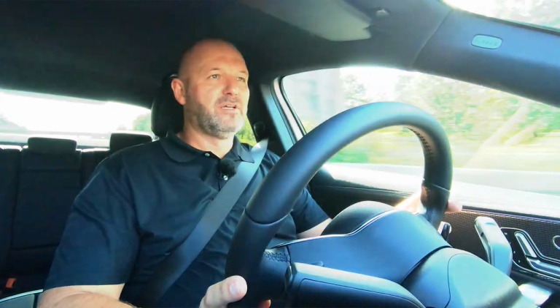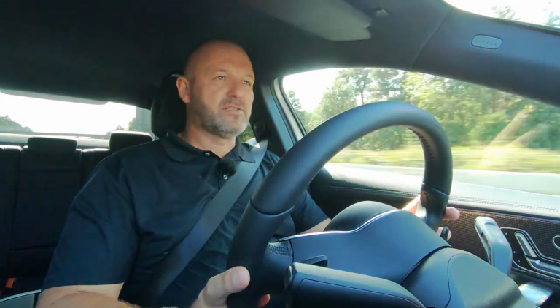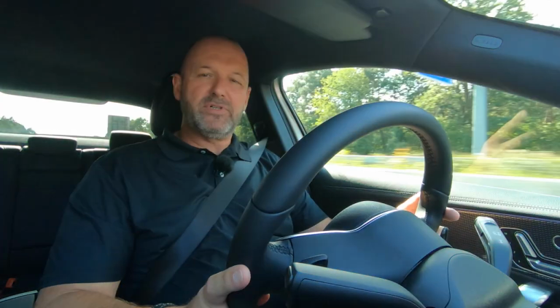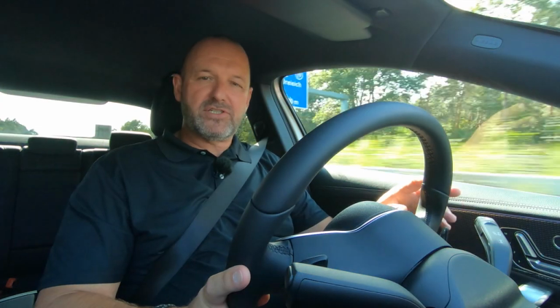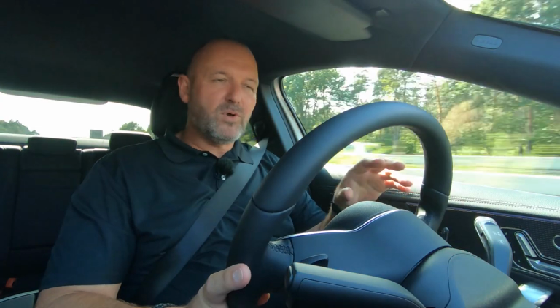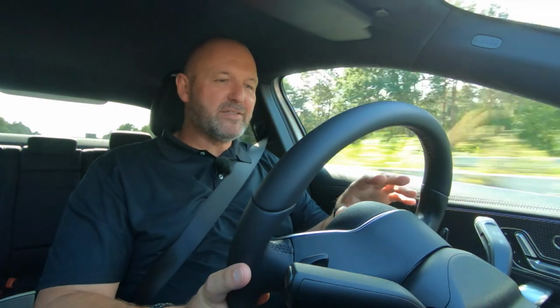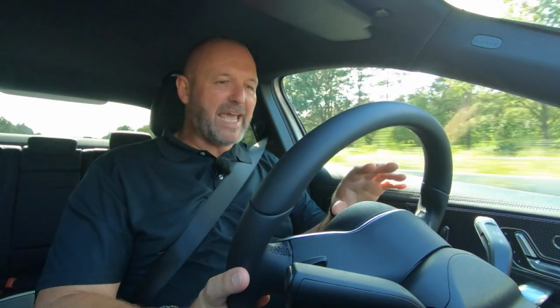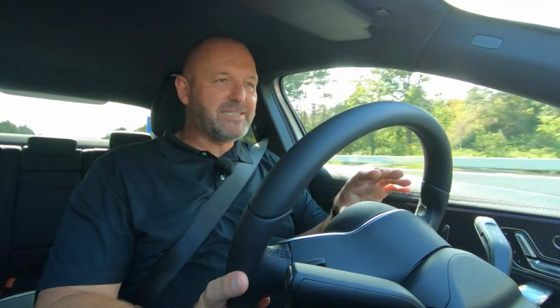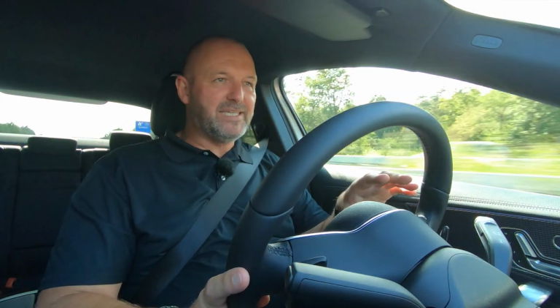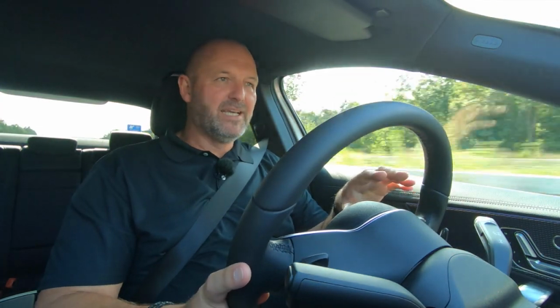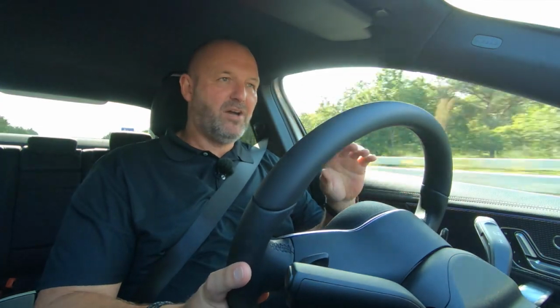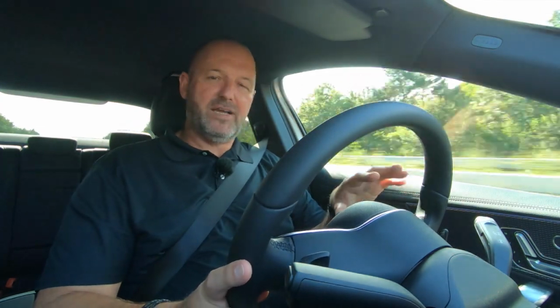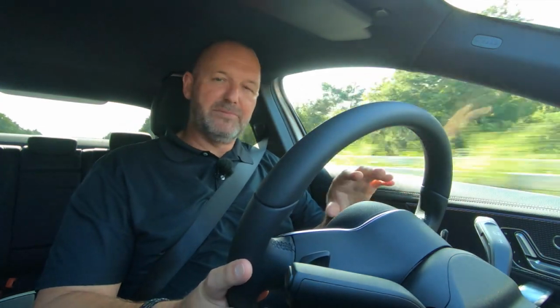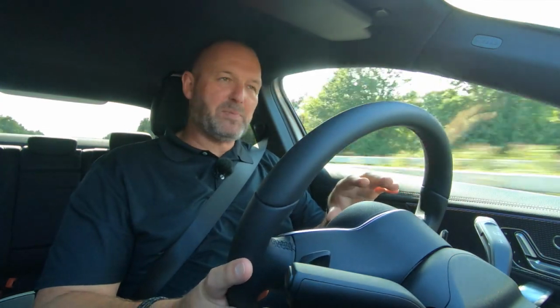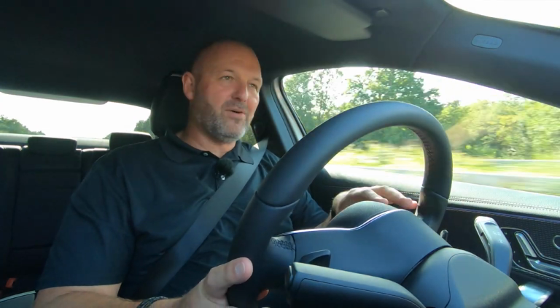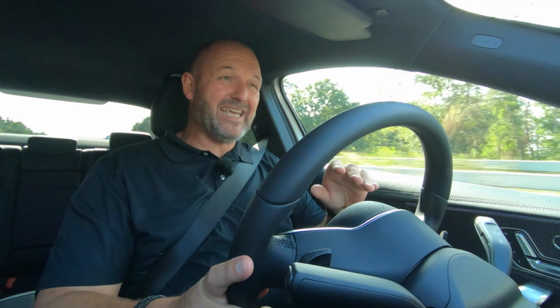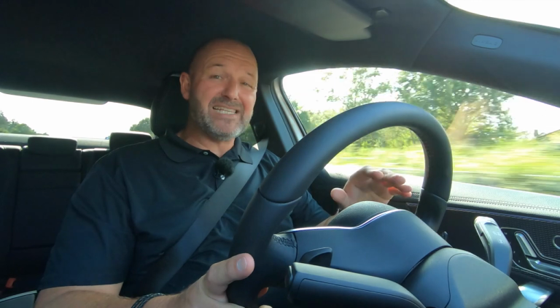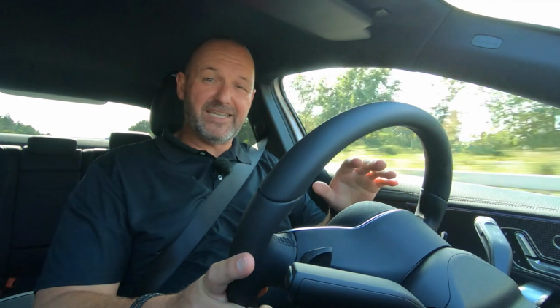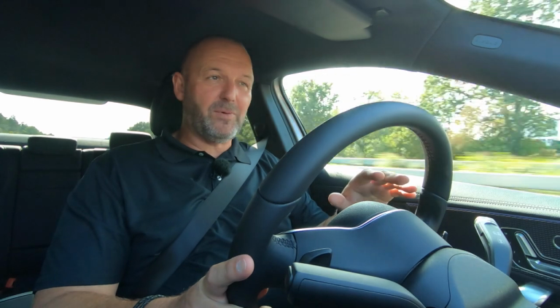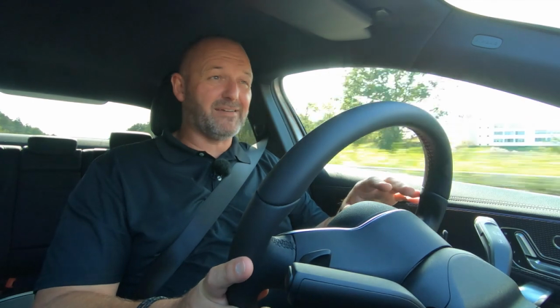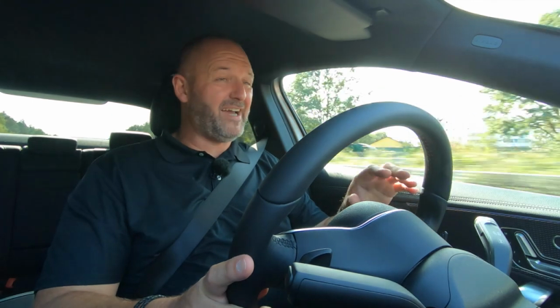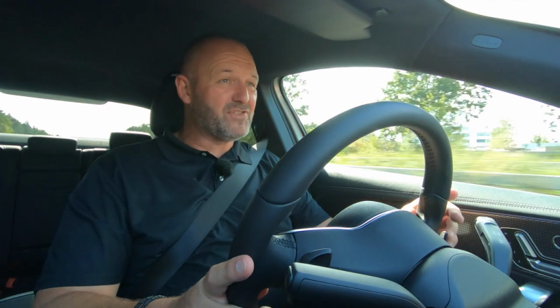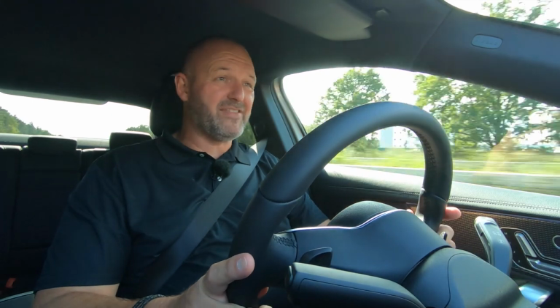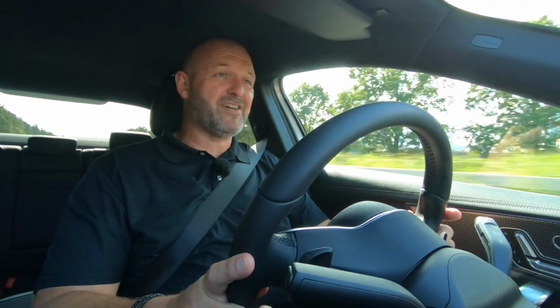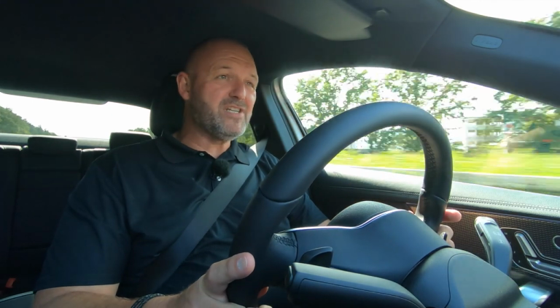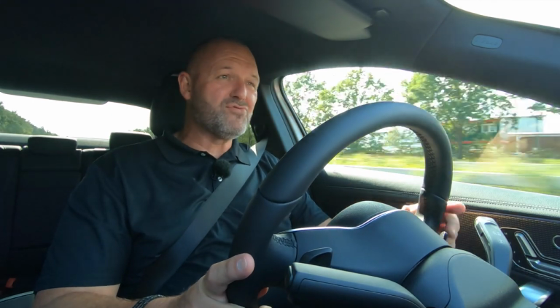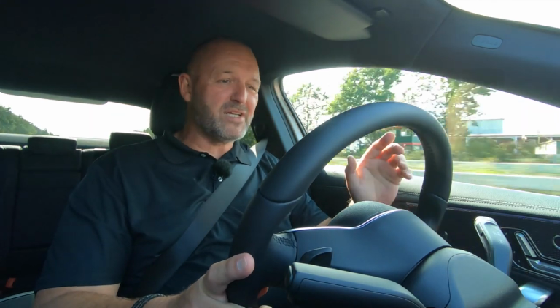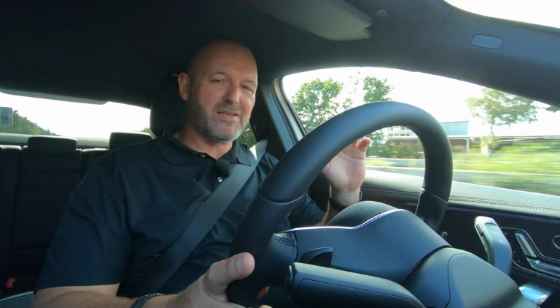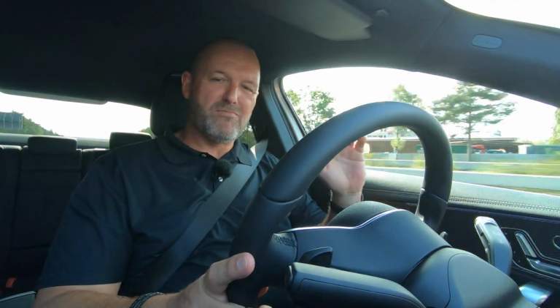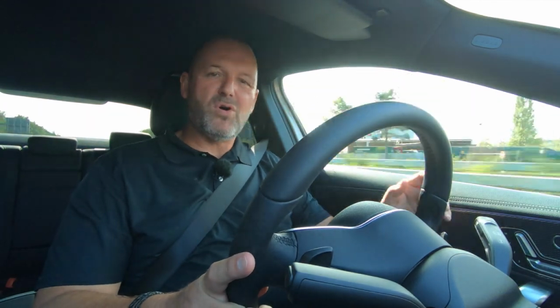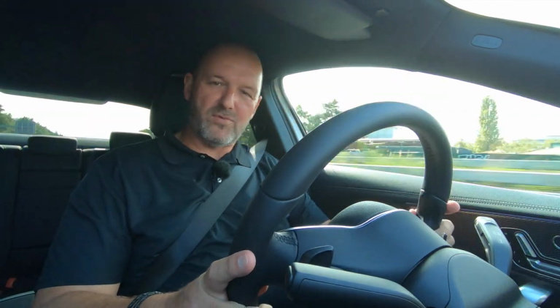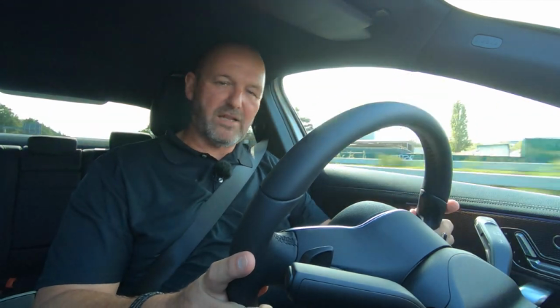We reach 180 kilometers per hour easily and quickly. I have to say this car really runs more than well.